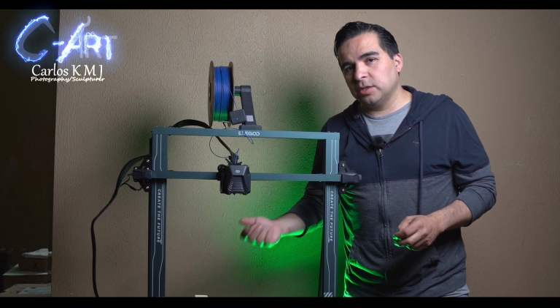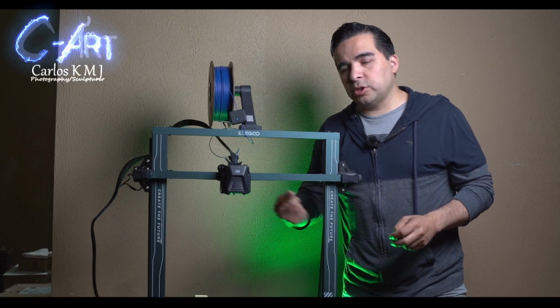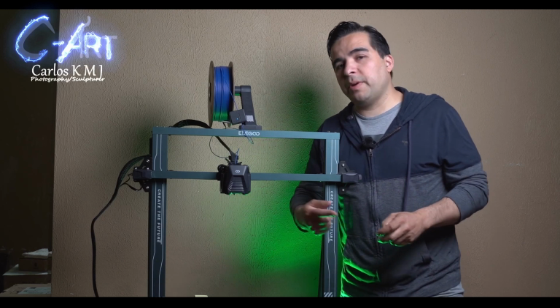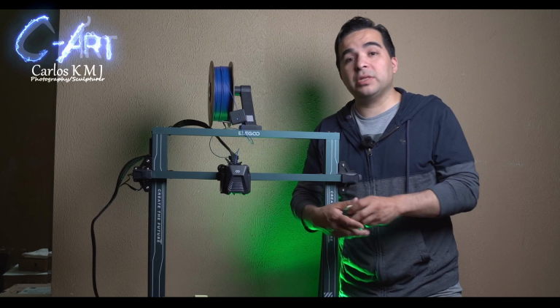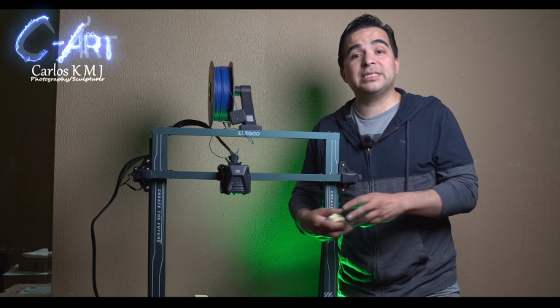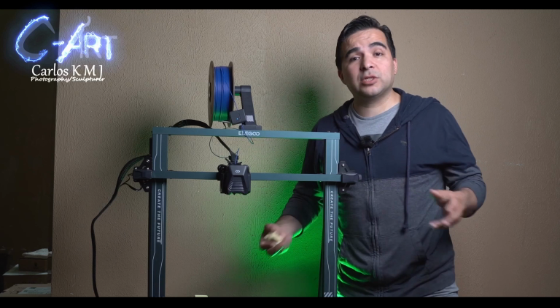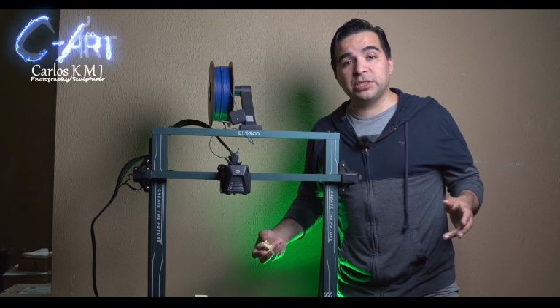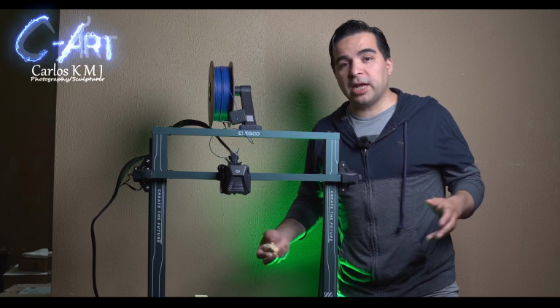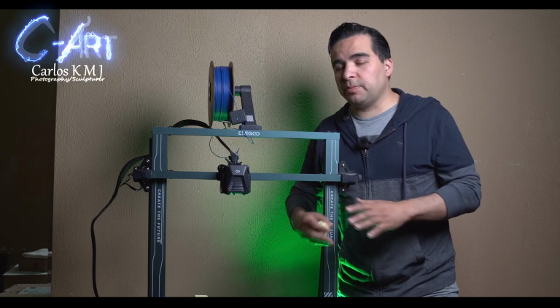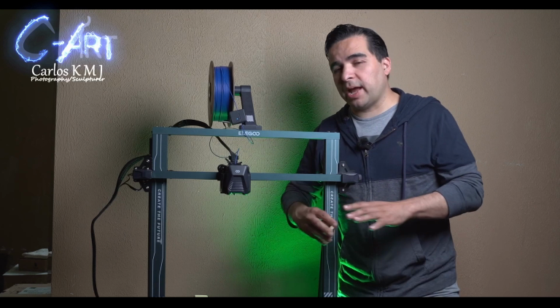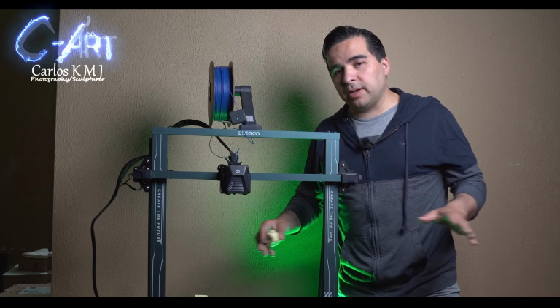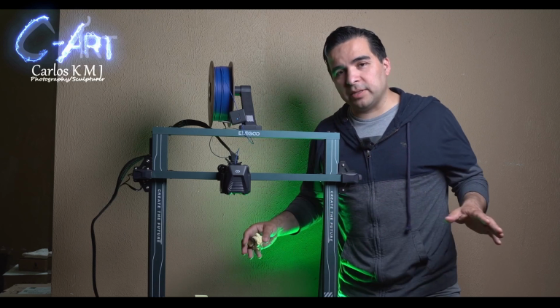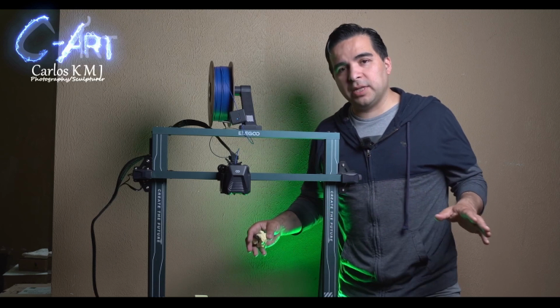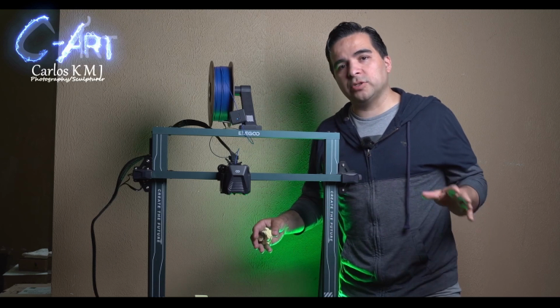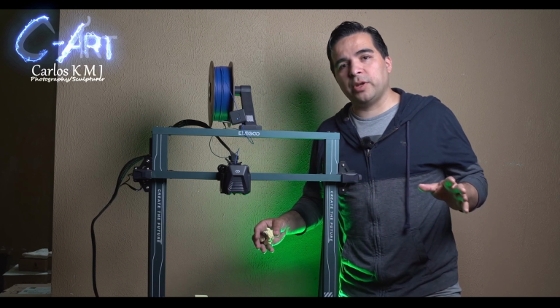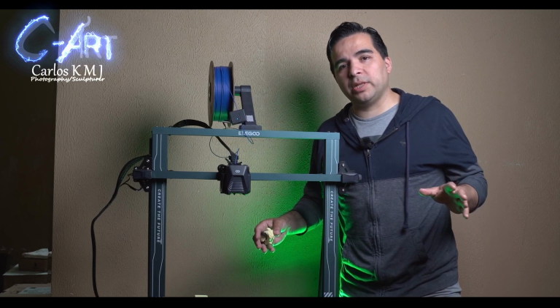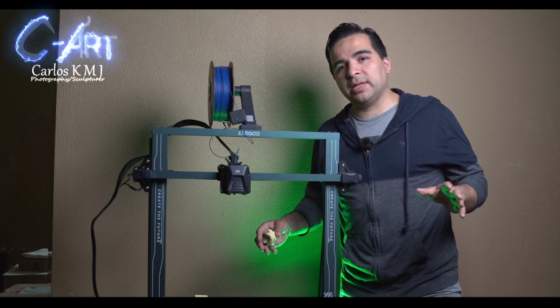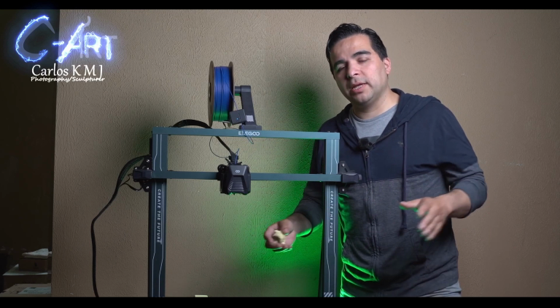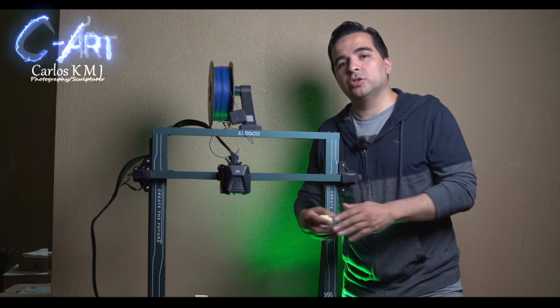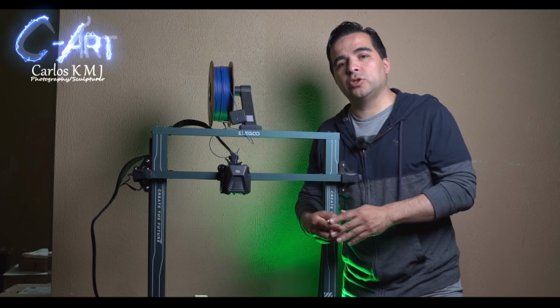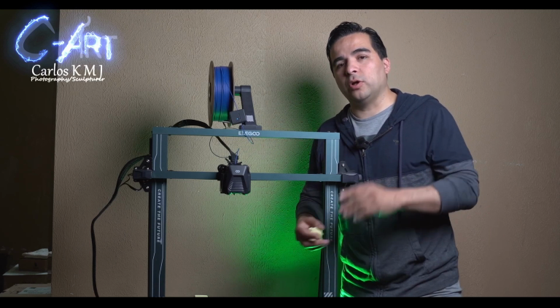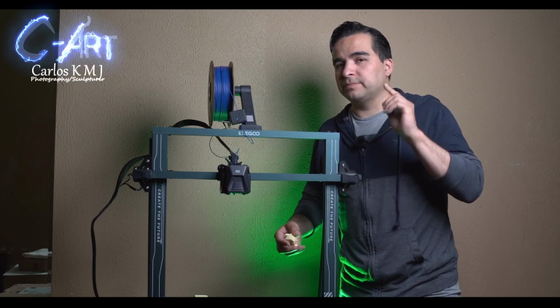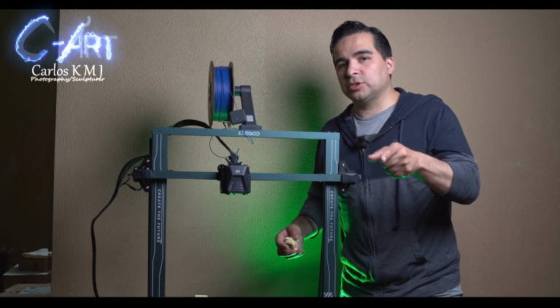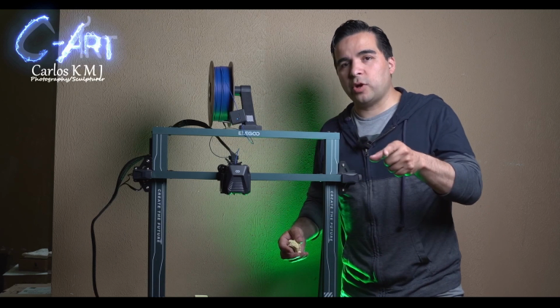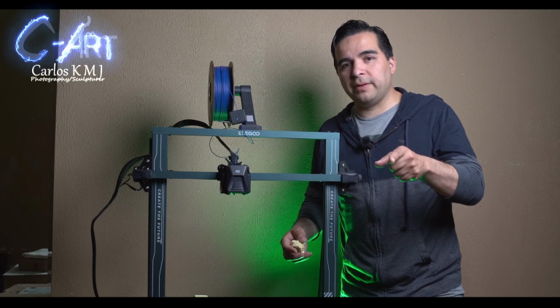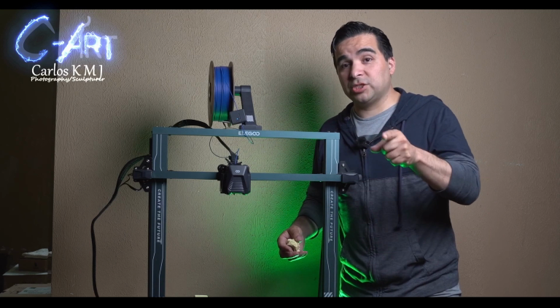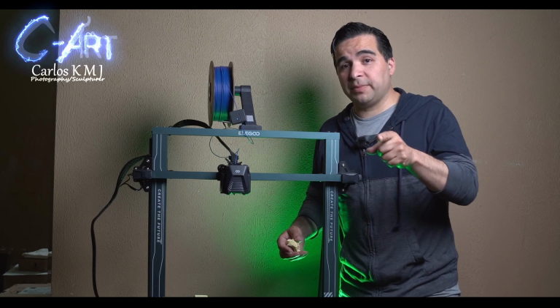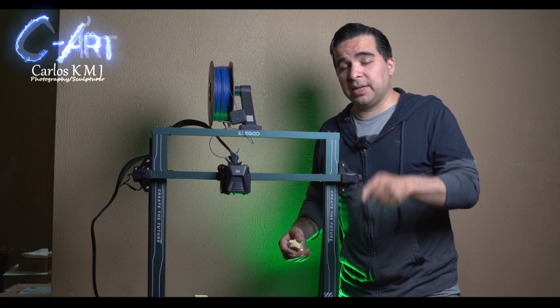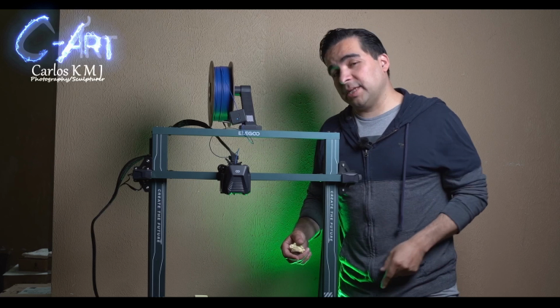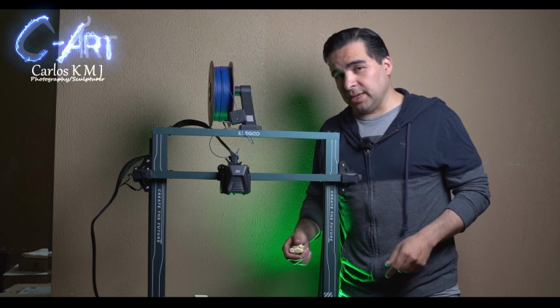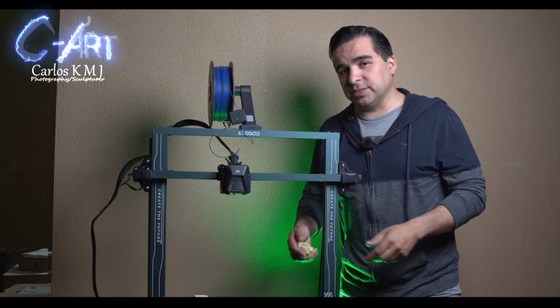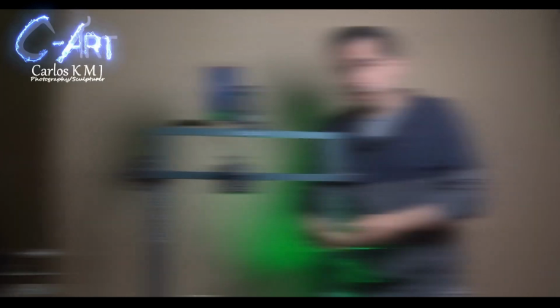This is a sculpting channel but I have a lot of videos on 3D printing, so subscribe, check my links, and let's start.